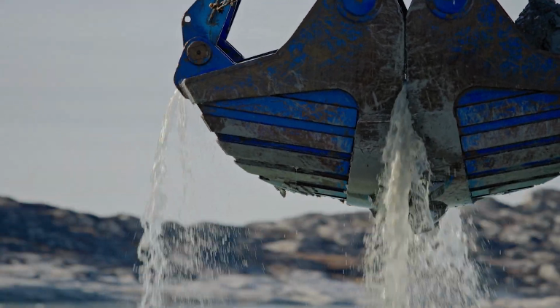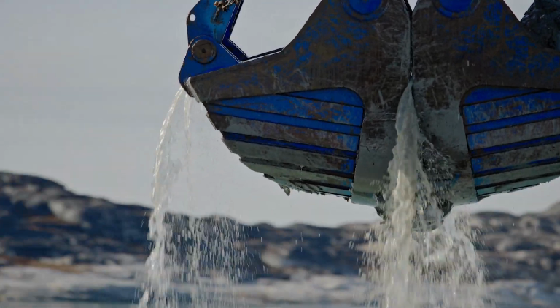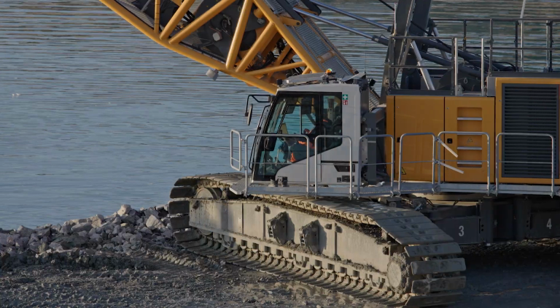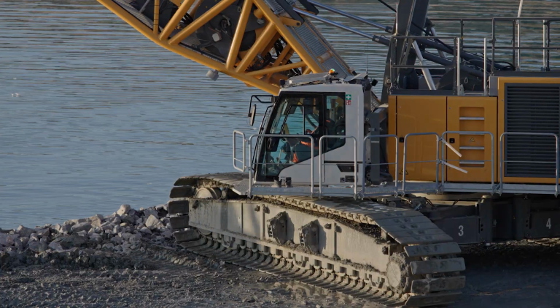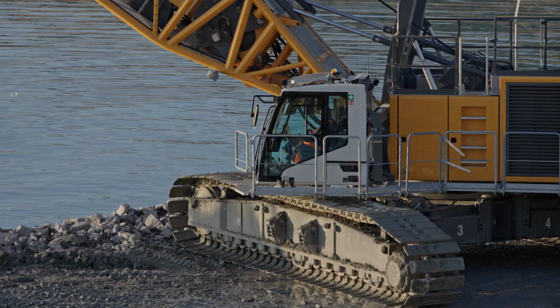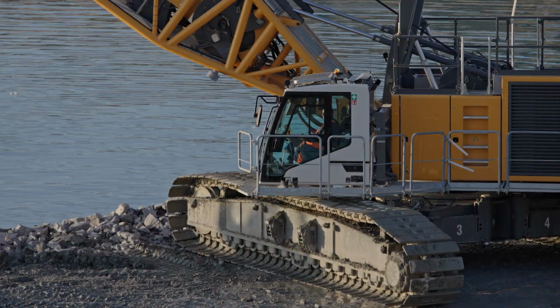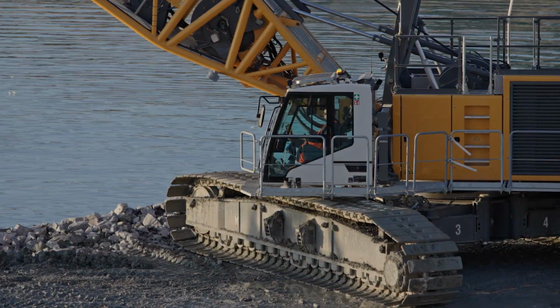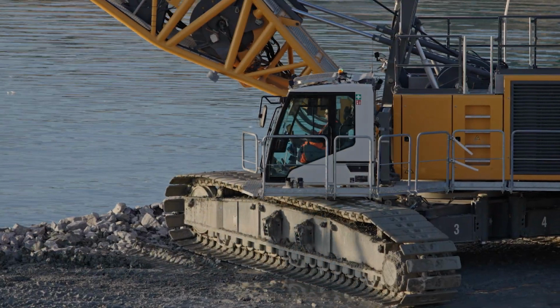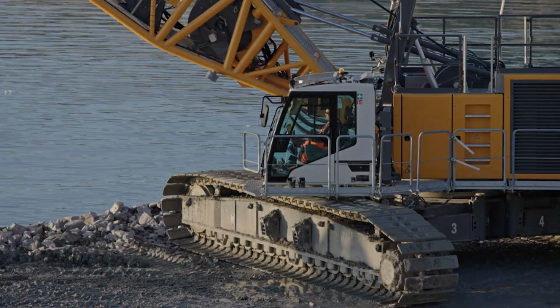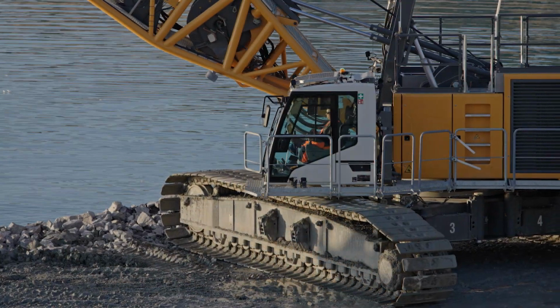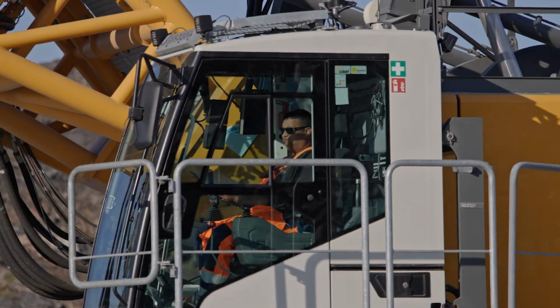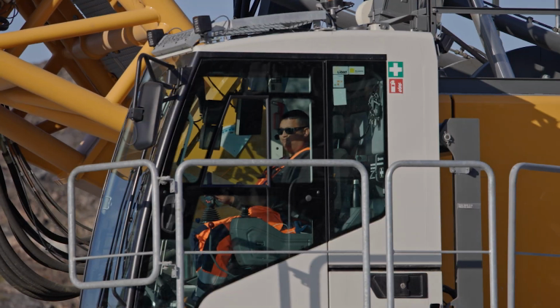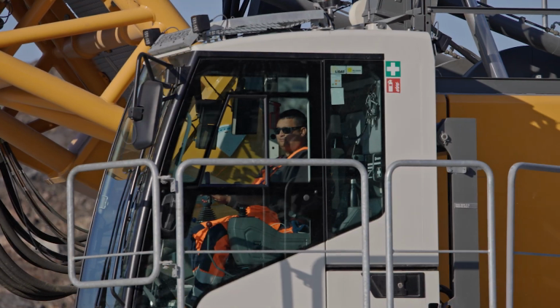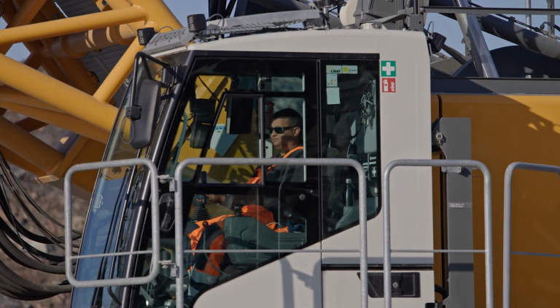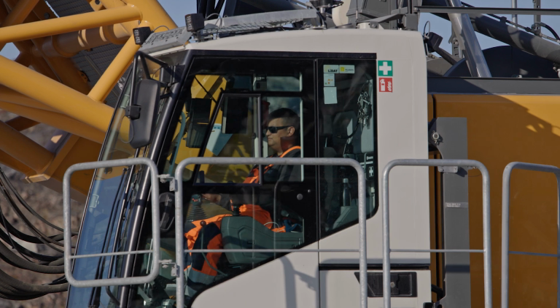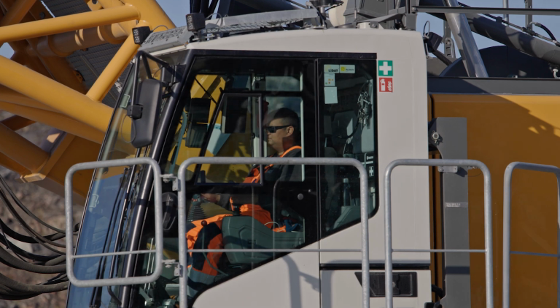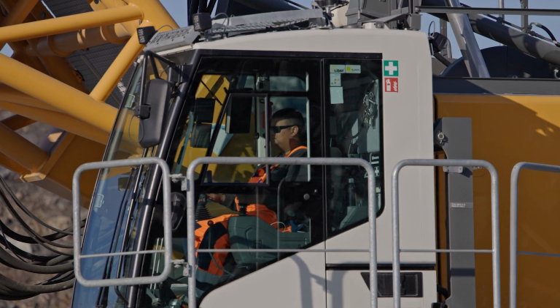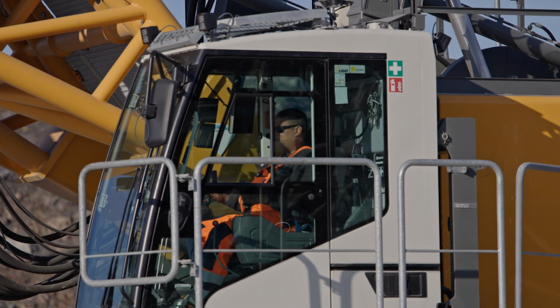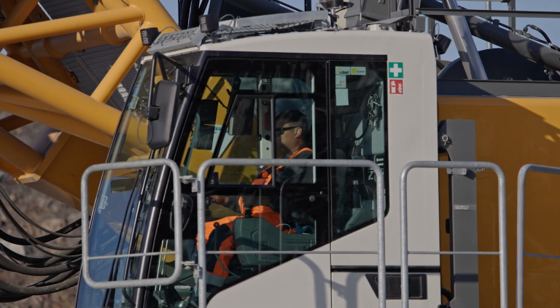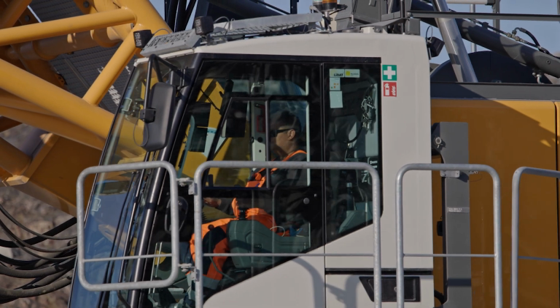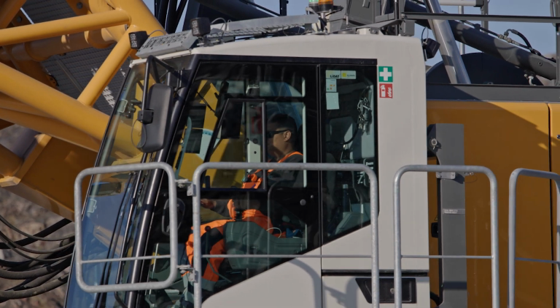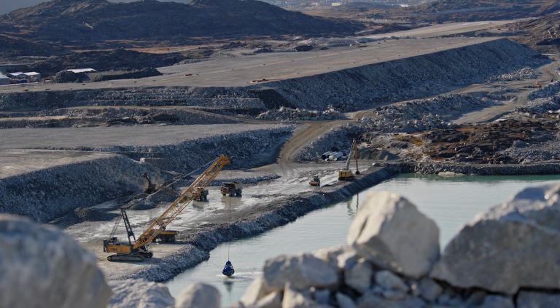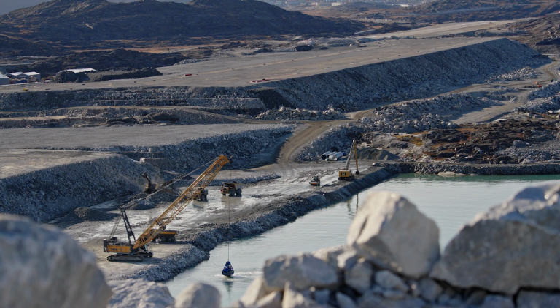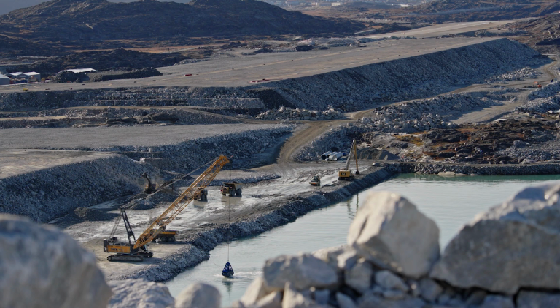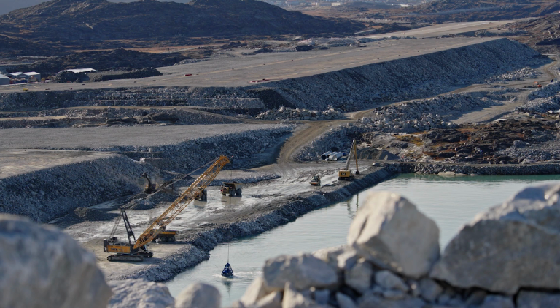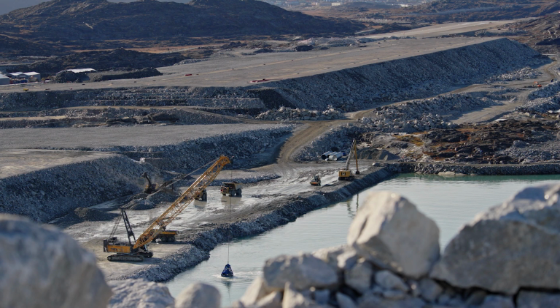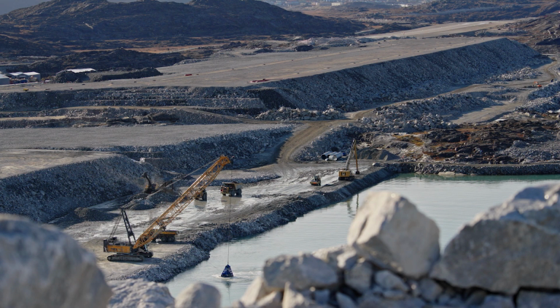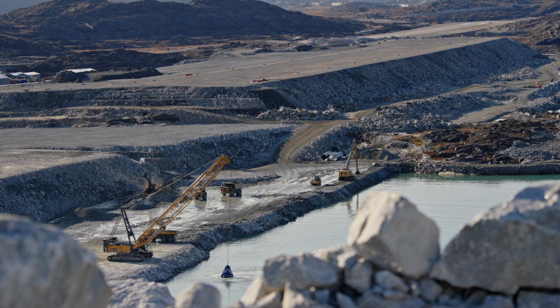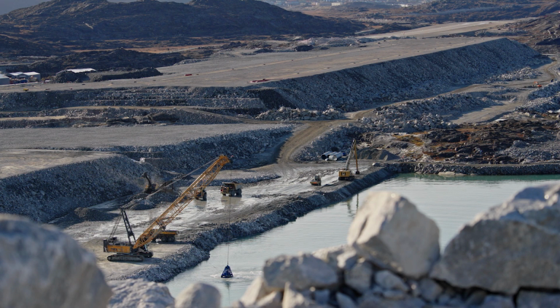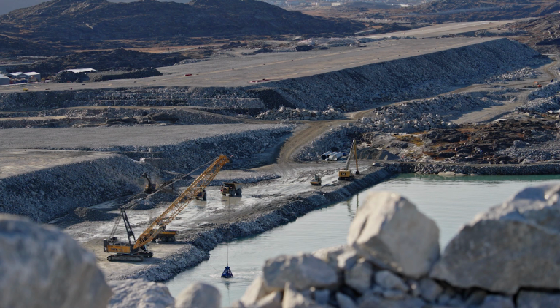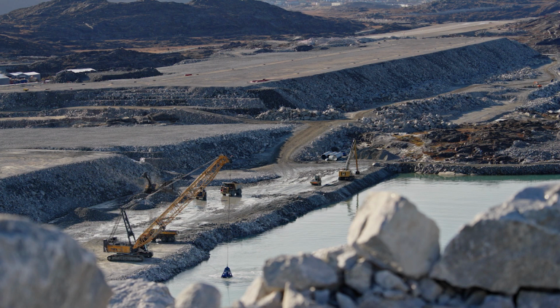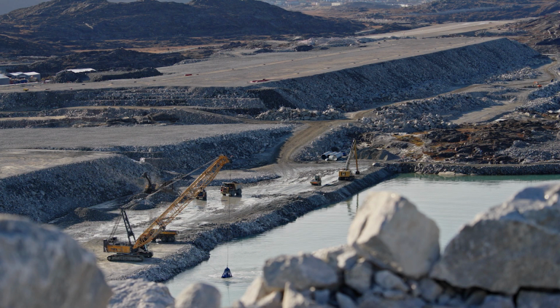In a normal day shift, our production rate is close to 1,000 cubic meters of dredged clay material.